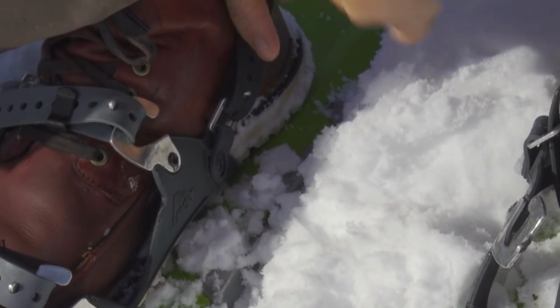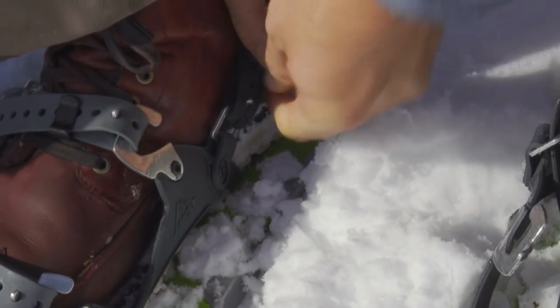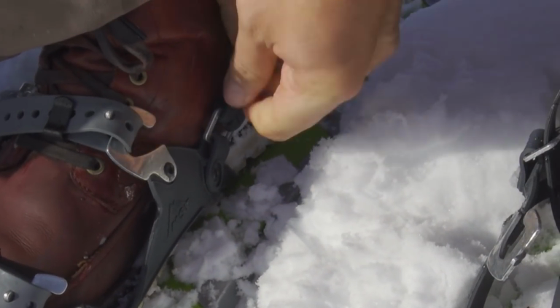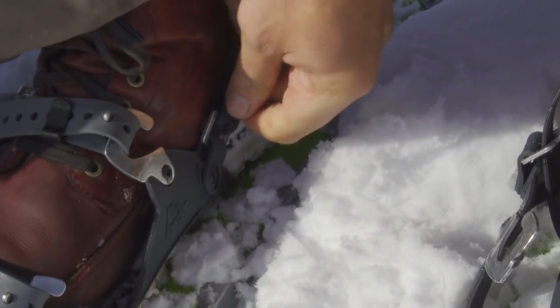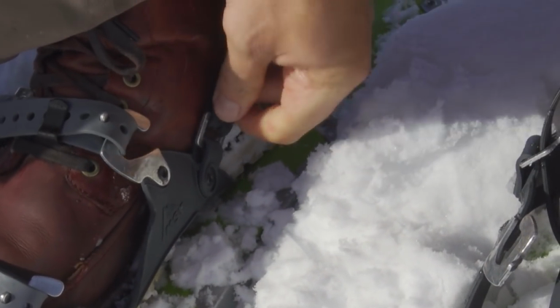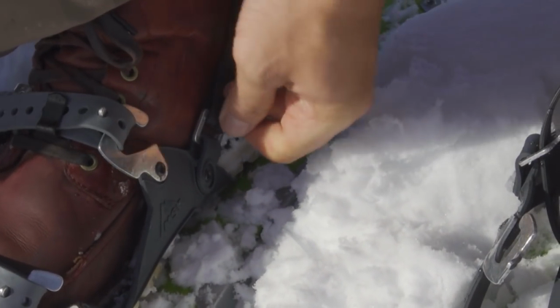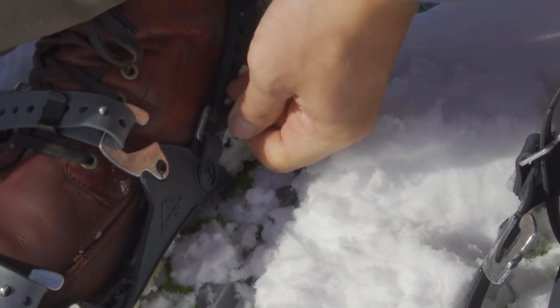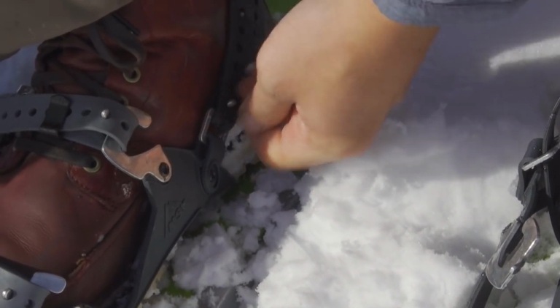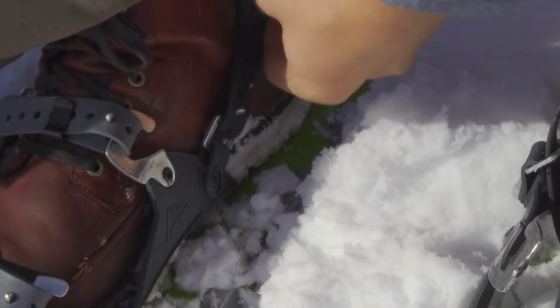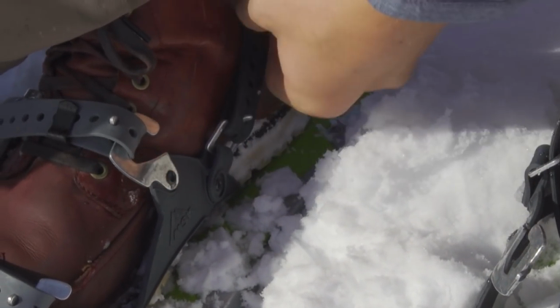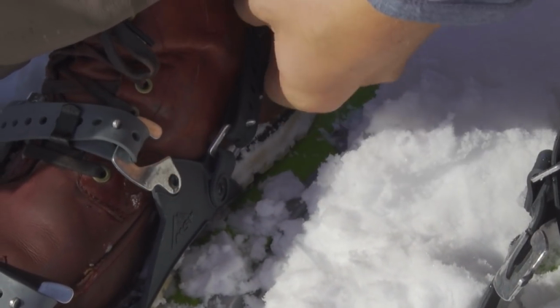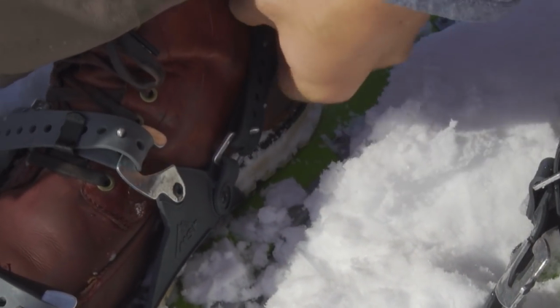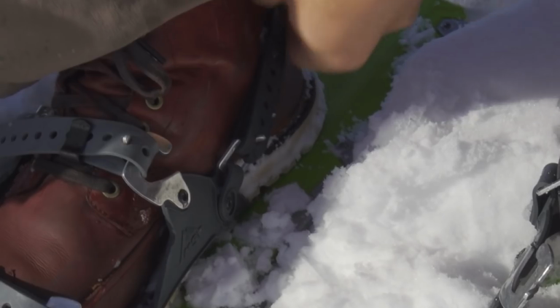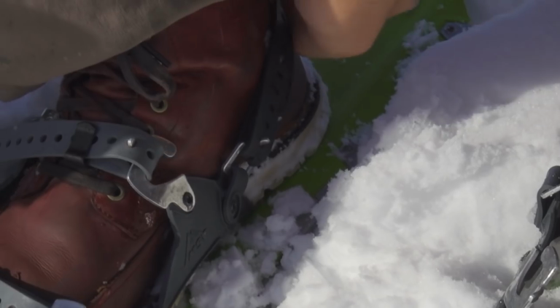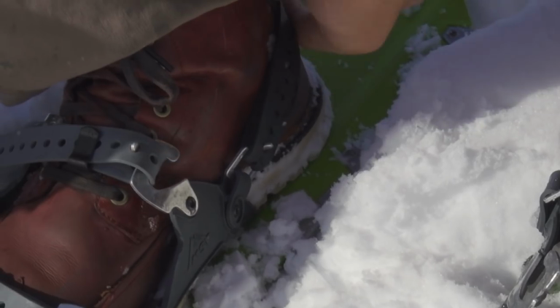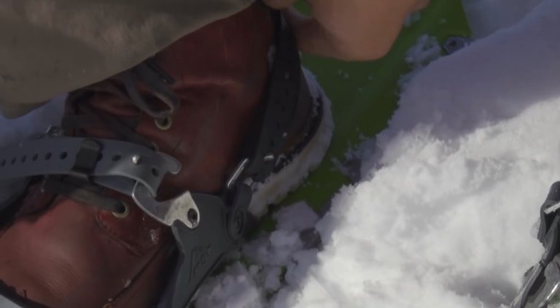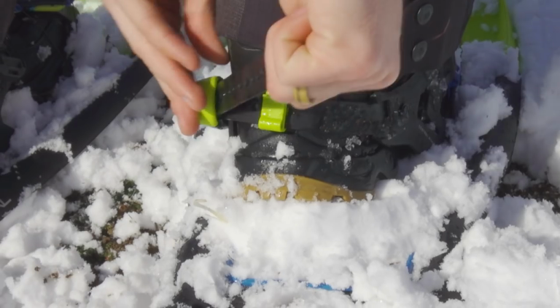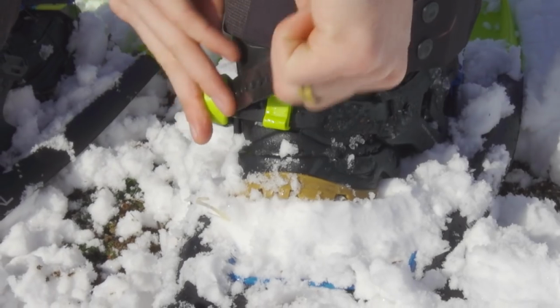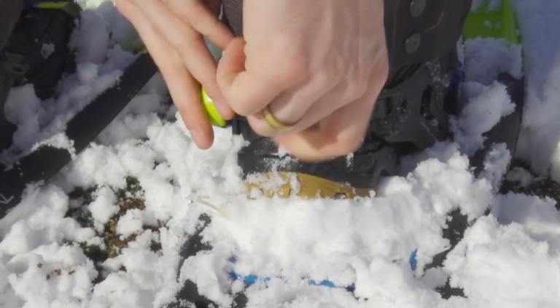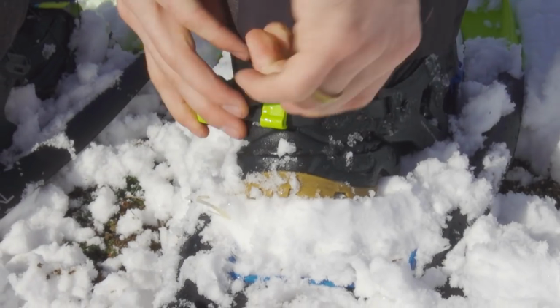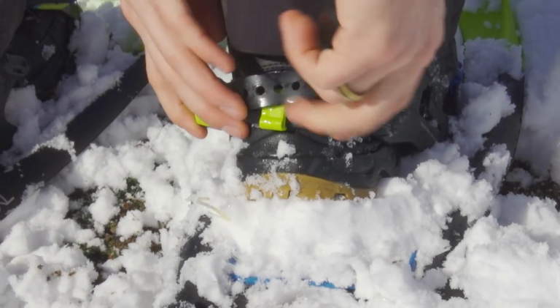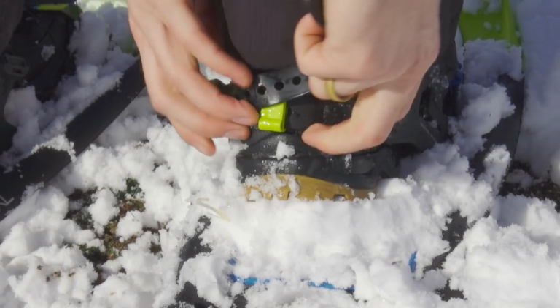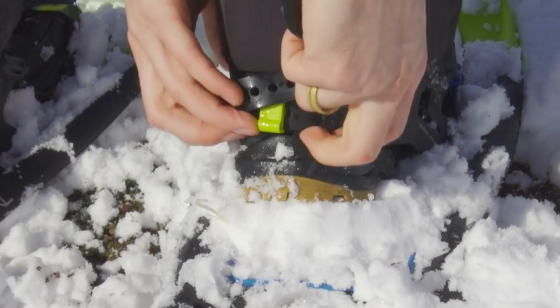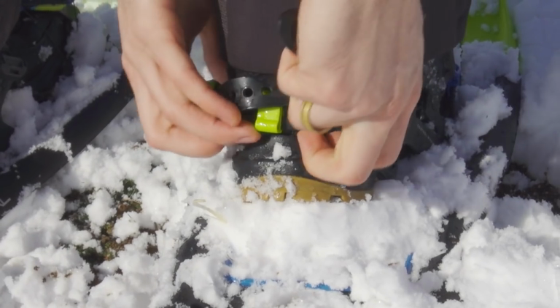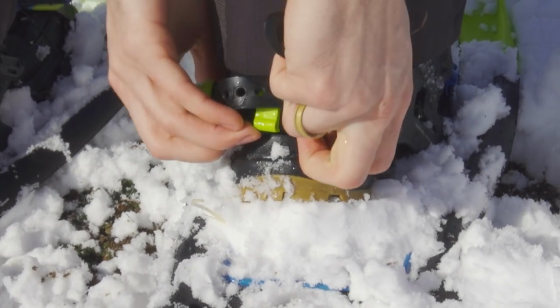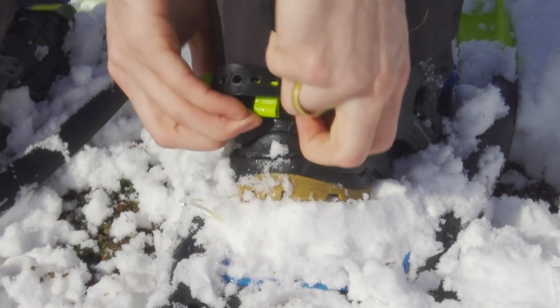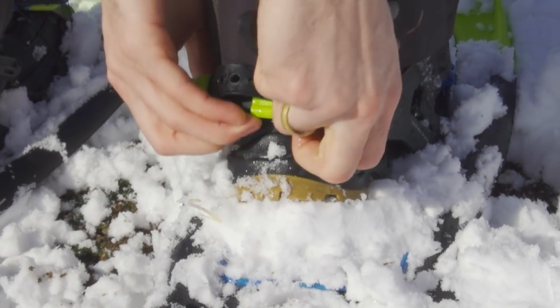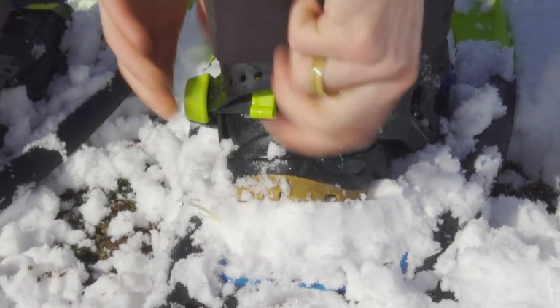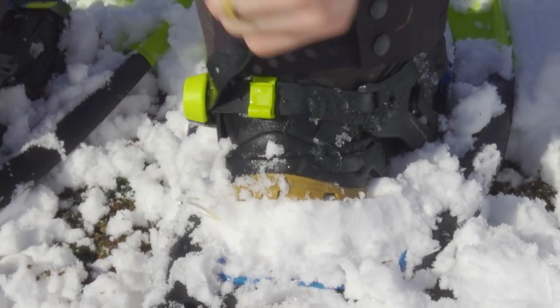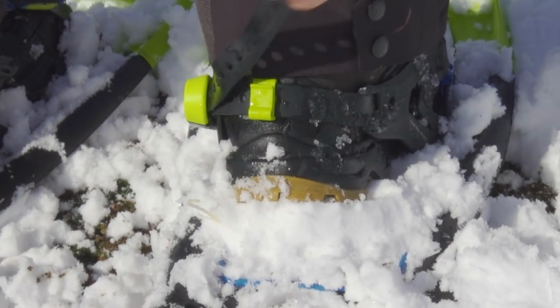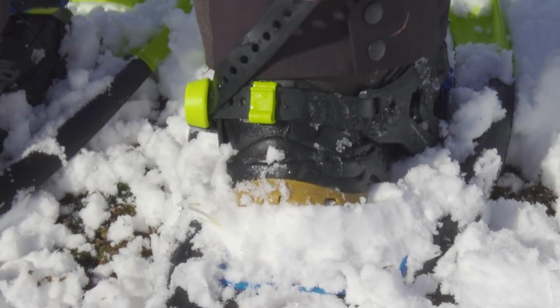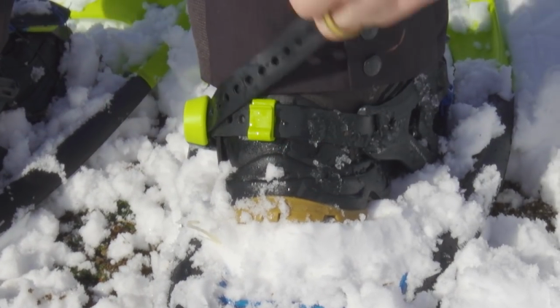When tightening the heel strap, make sure that you don't have it too low. You want it to feel like the back of a tennis shoe against your foot.